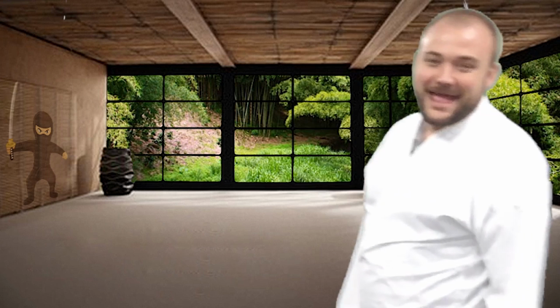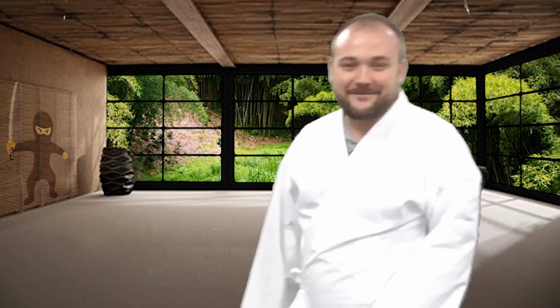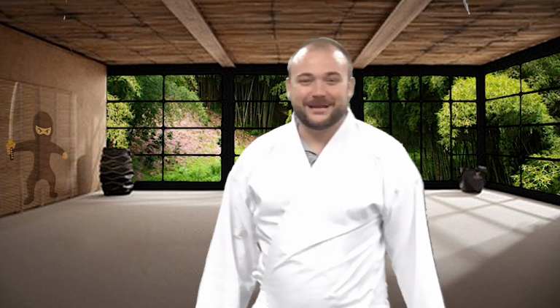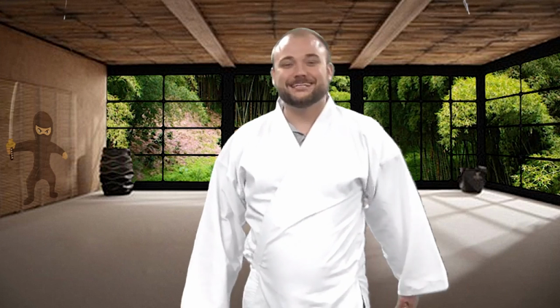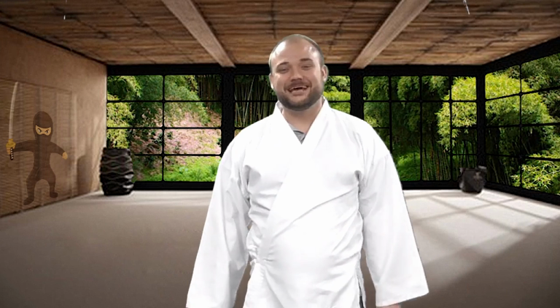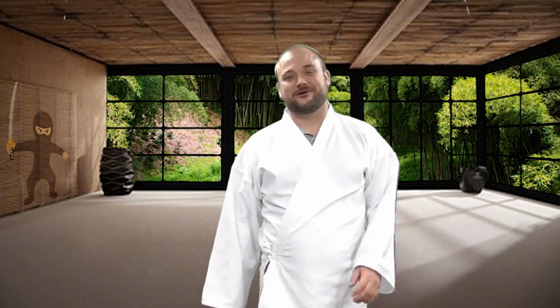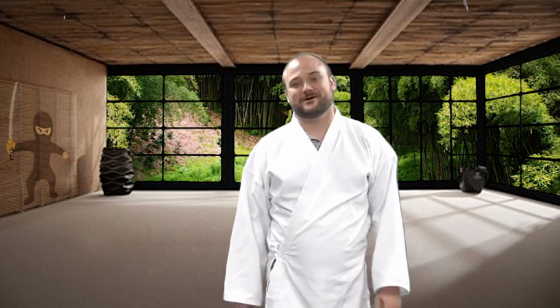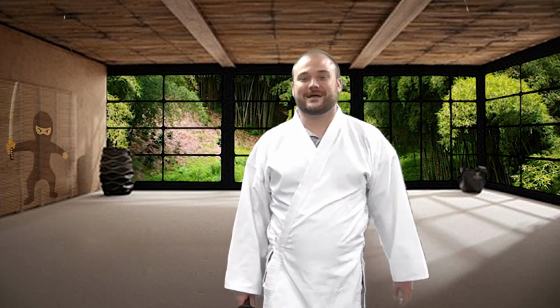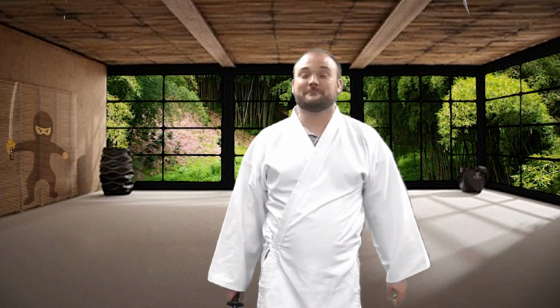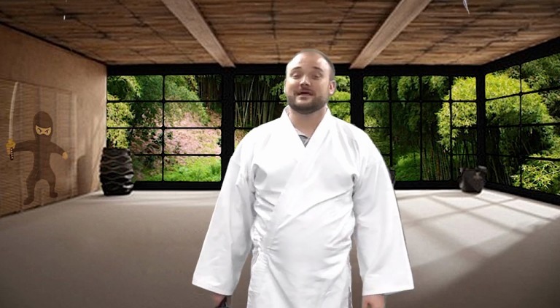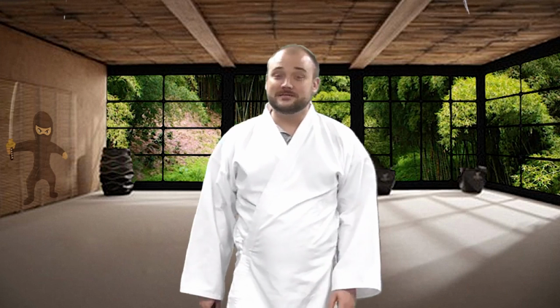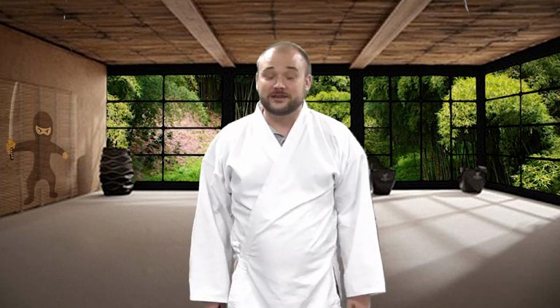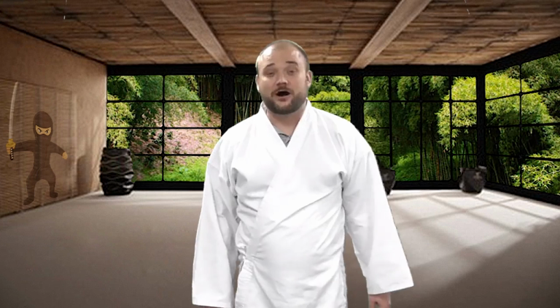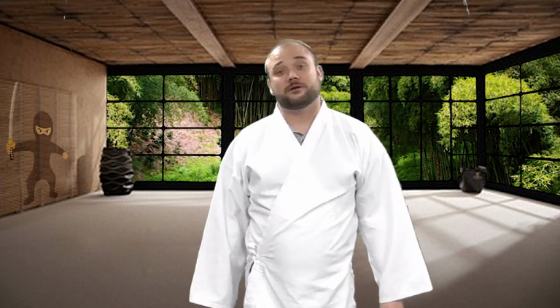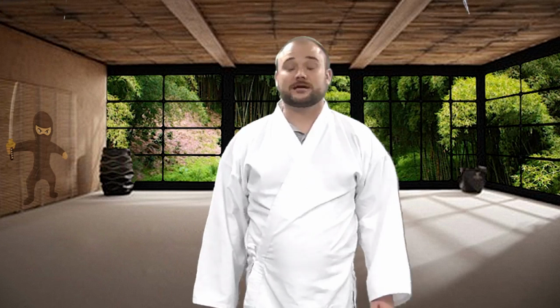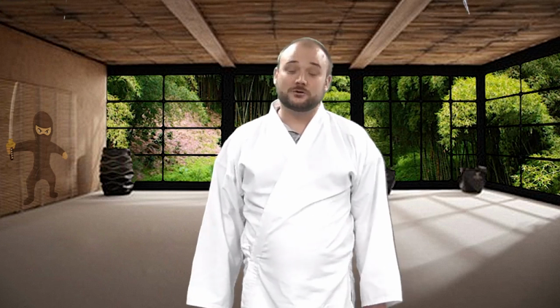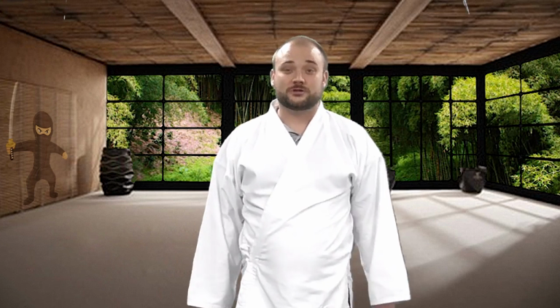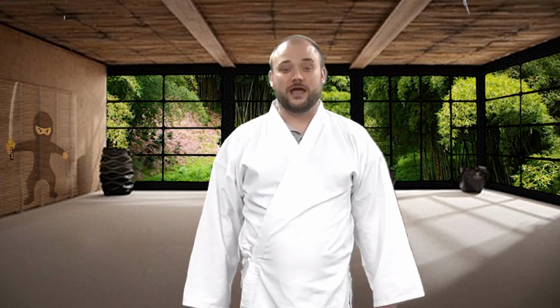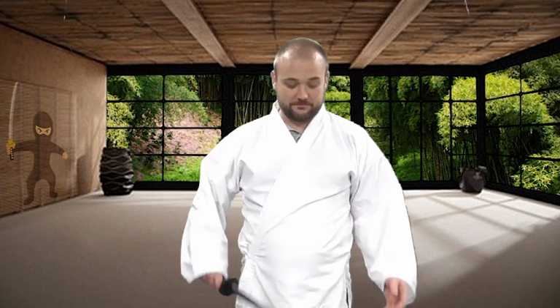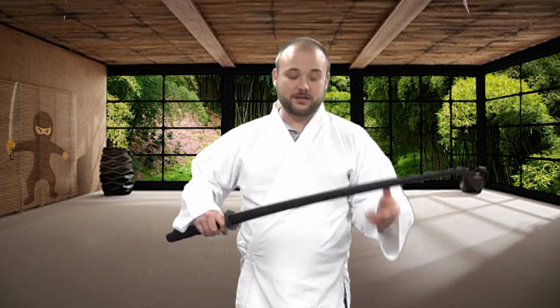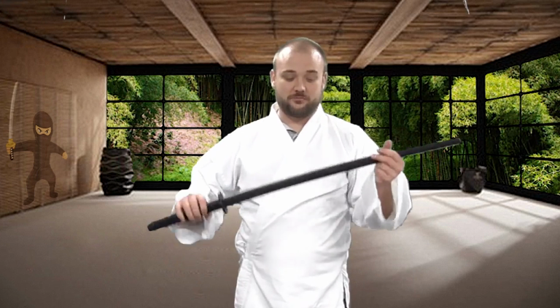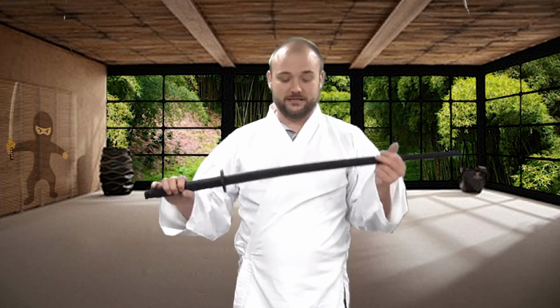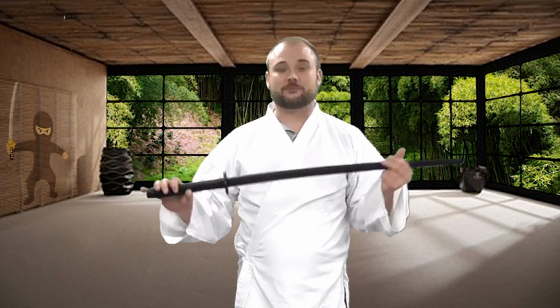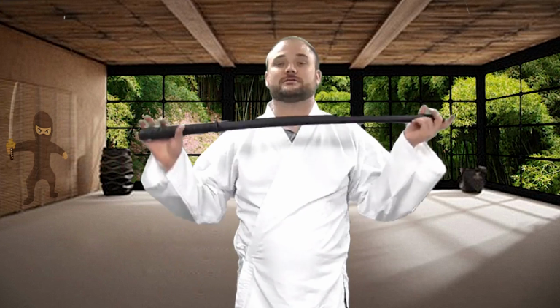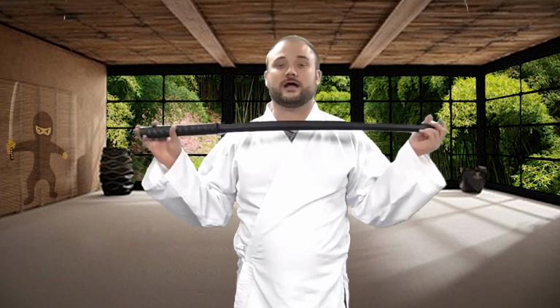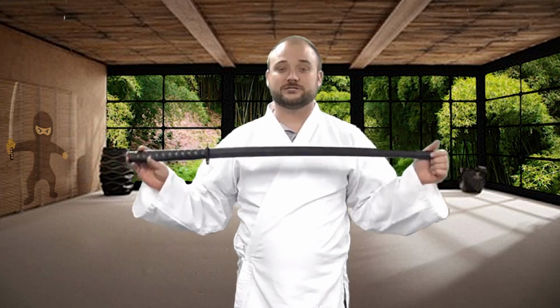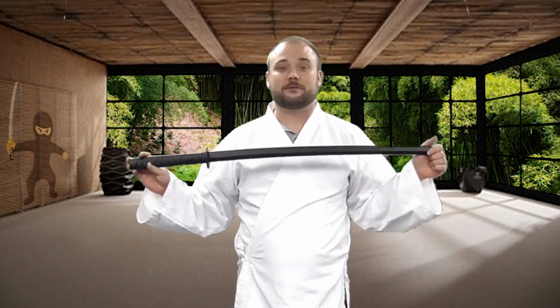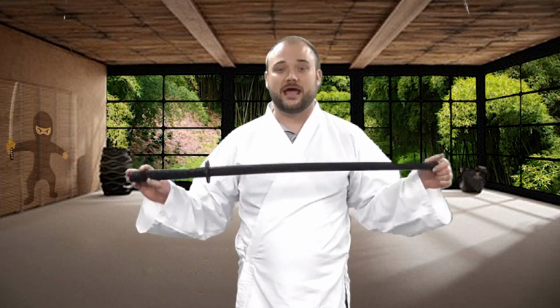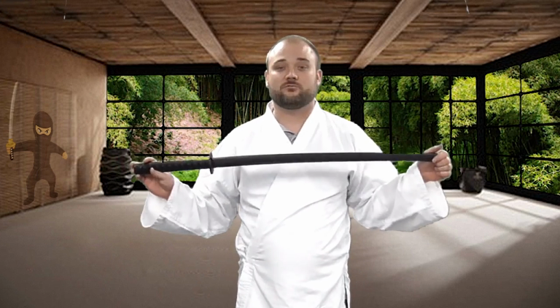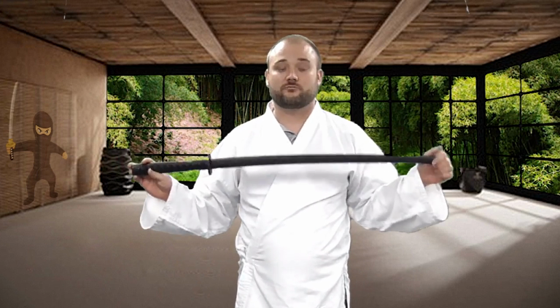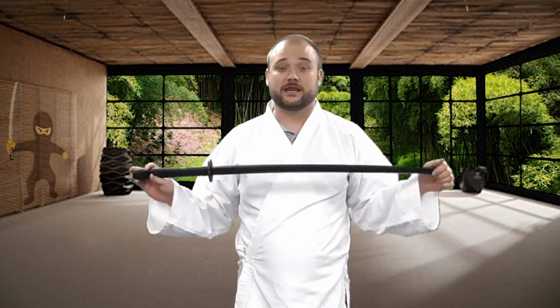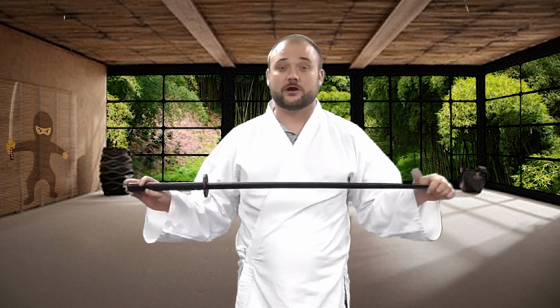Hey everybody, it's Ian at KarateMart.com. In this video I wanted to get a closer look at the polypropylene samurai sword, and I just happen to have one right here.